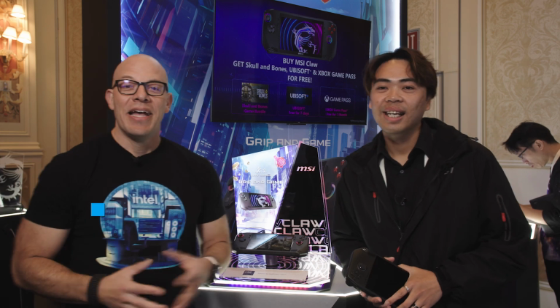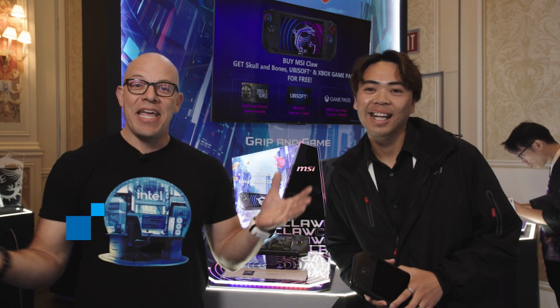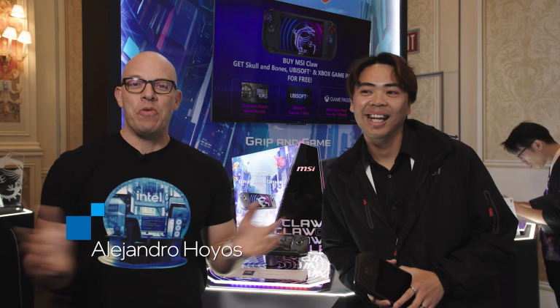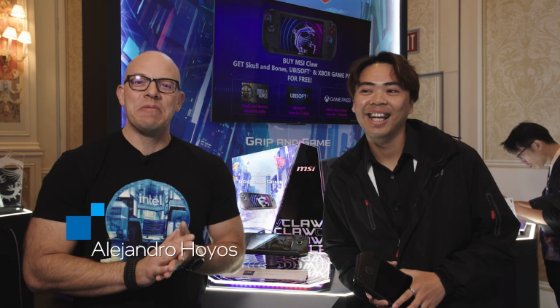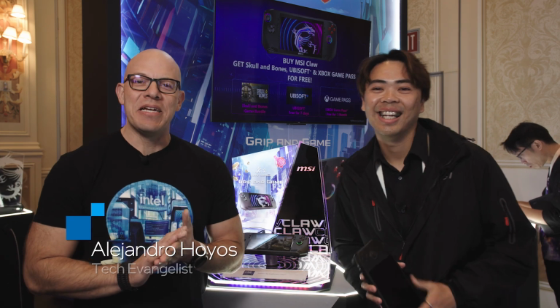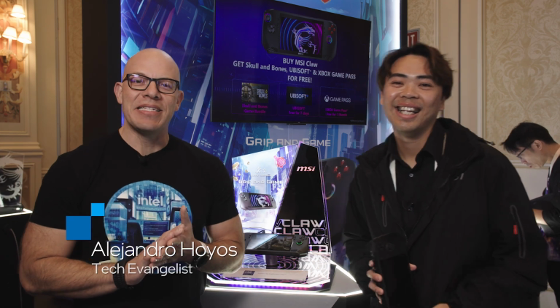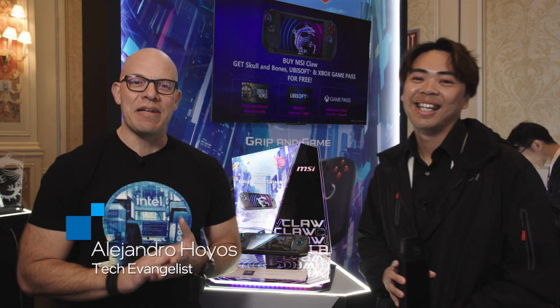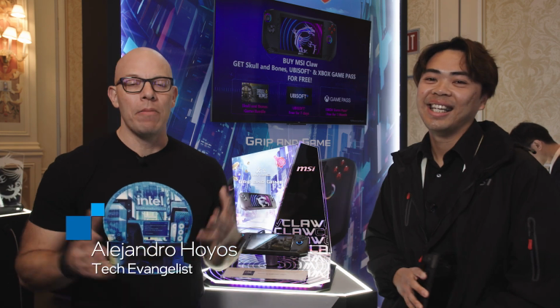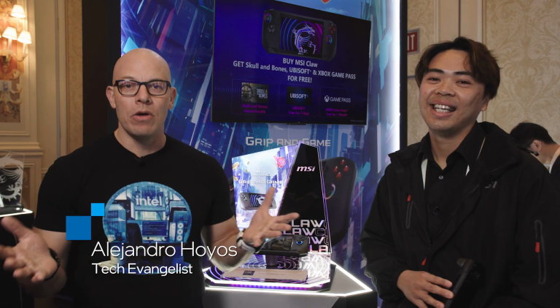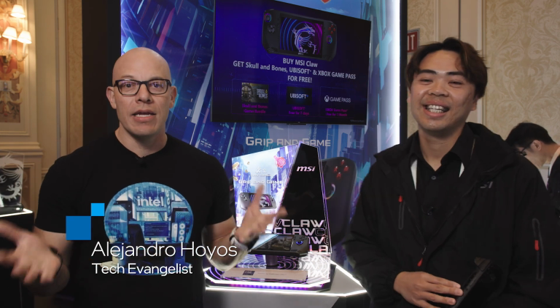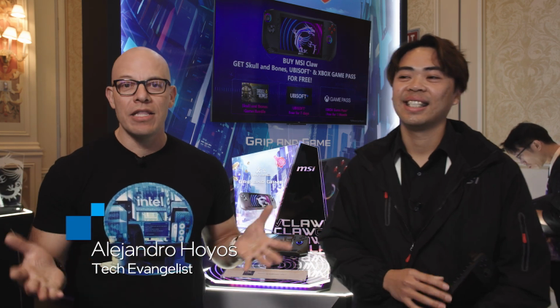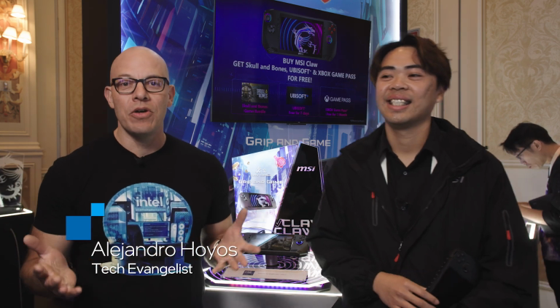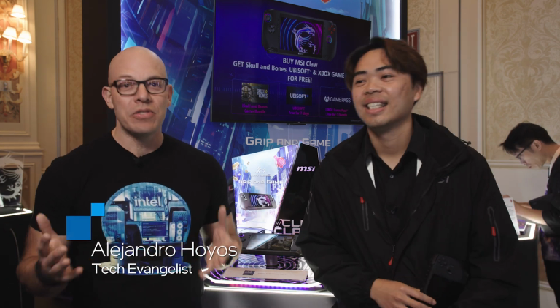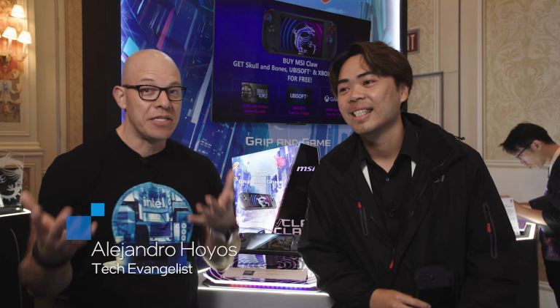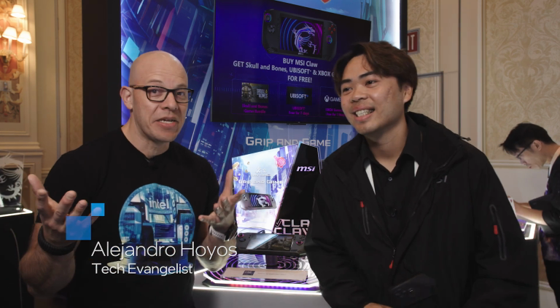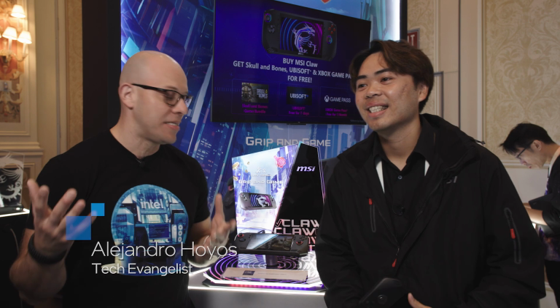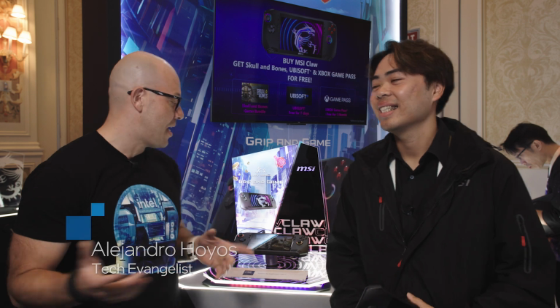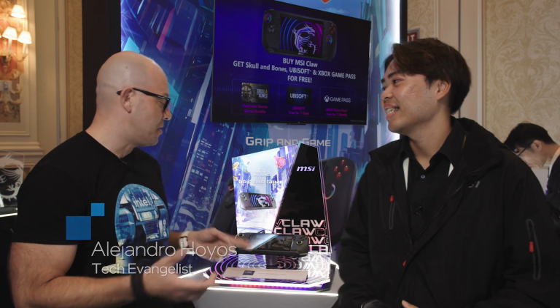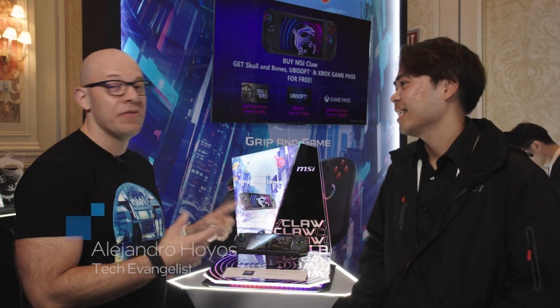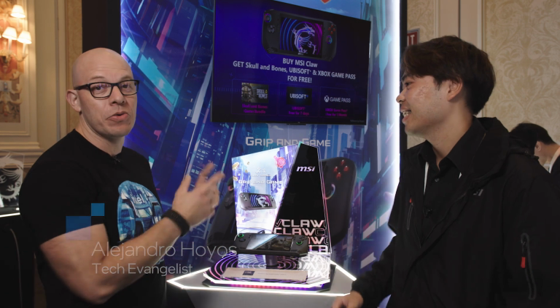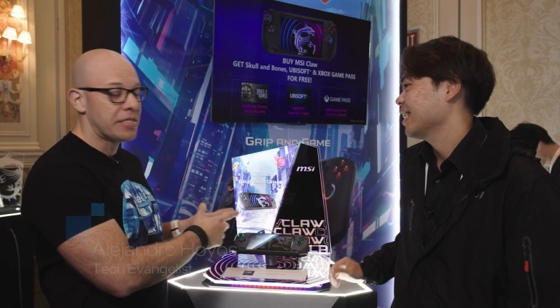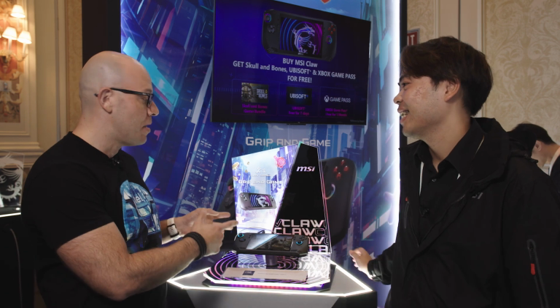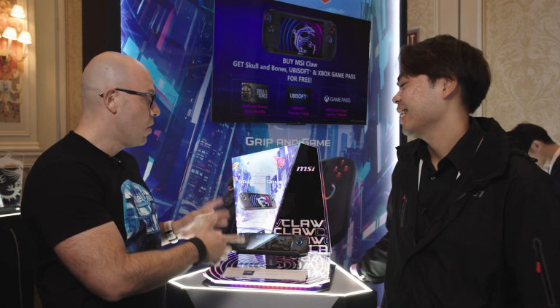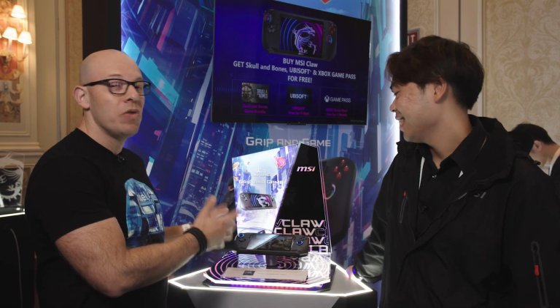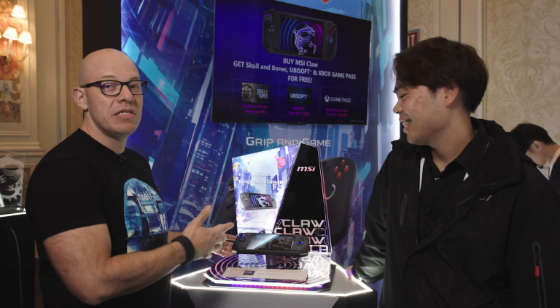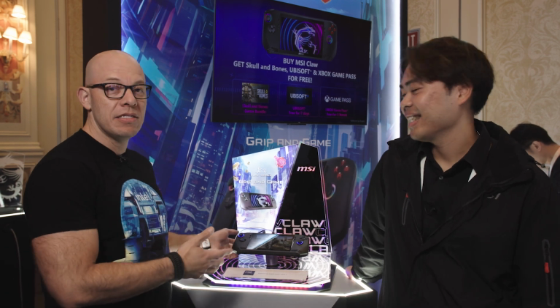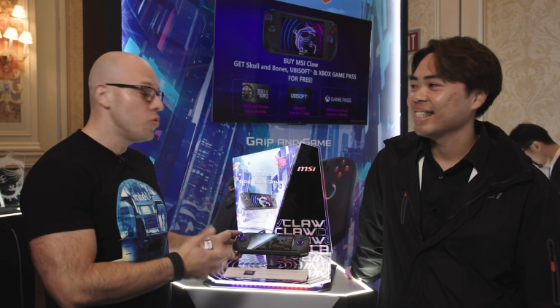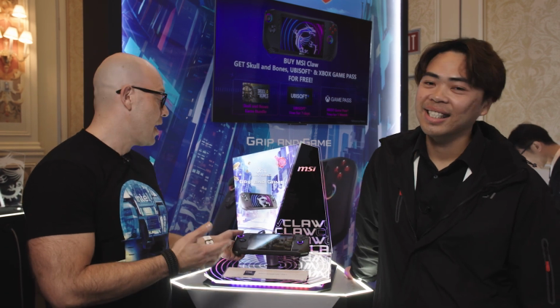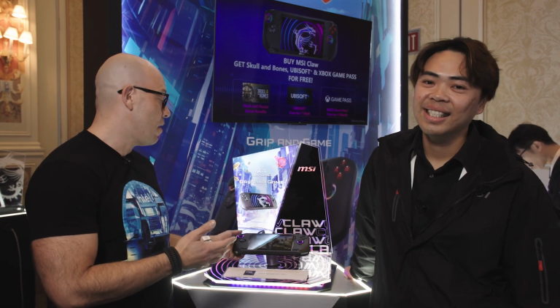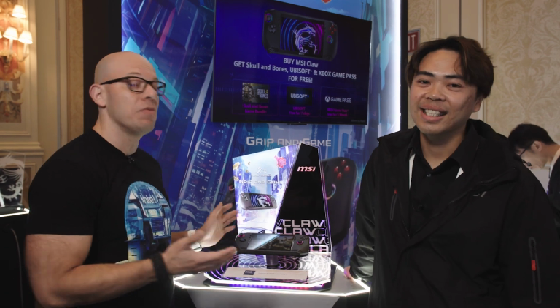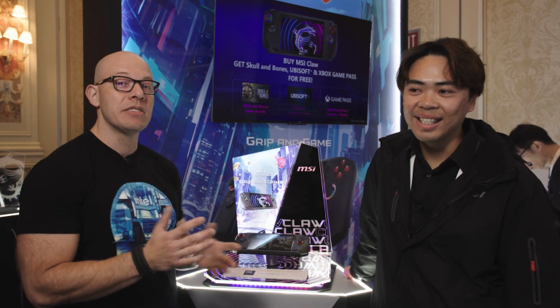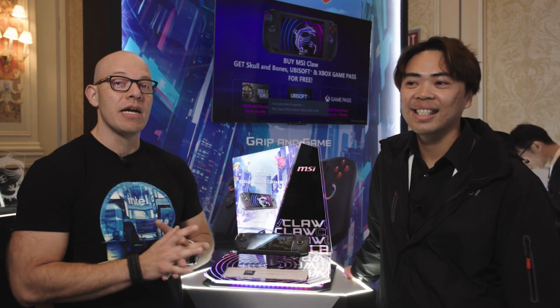Hi, welcome to Talking Tech. I'm your host Alejandro Hoyos, and as you can see, I was having a great time with this new handheld from MSI.